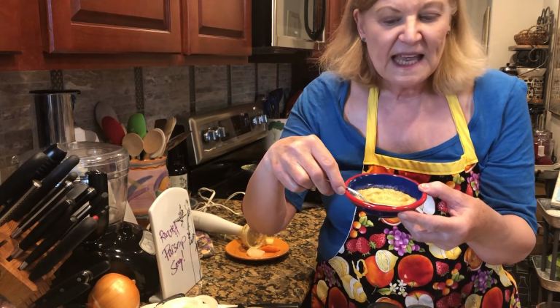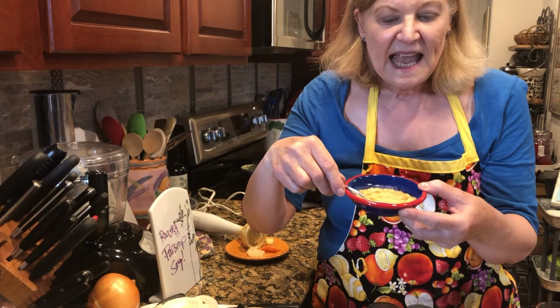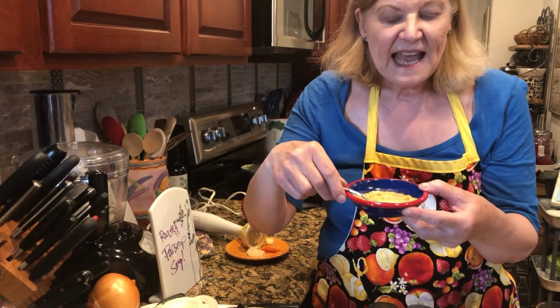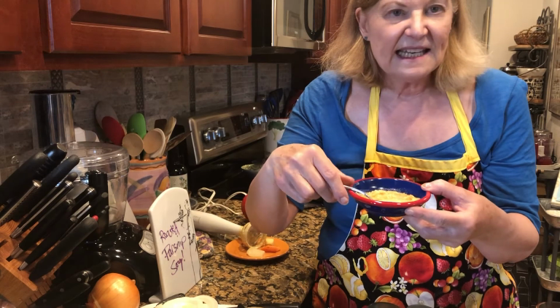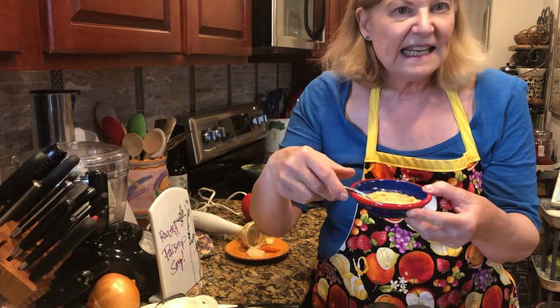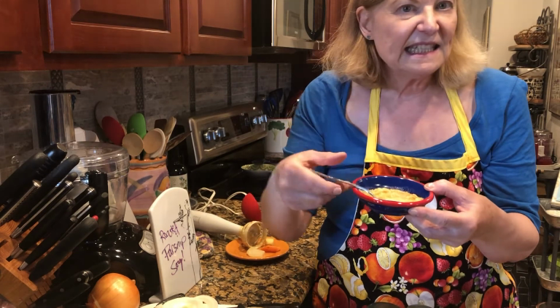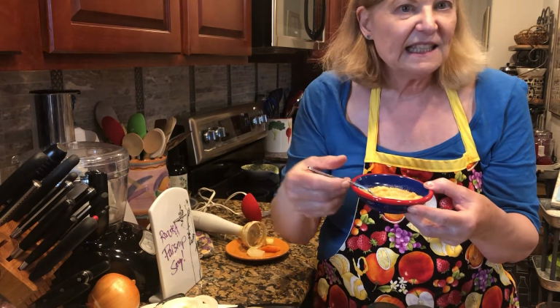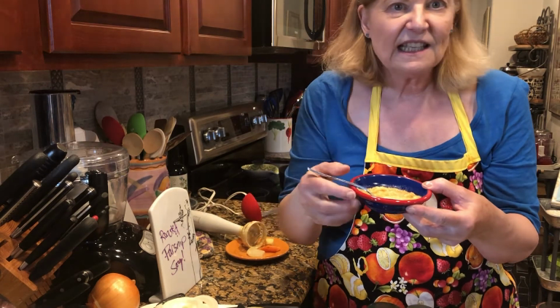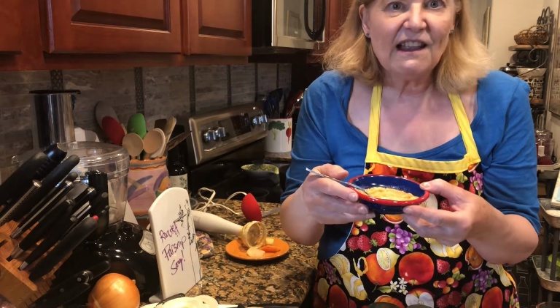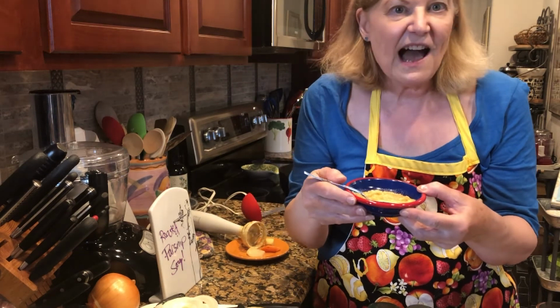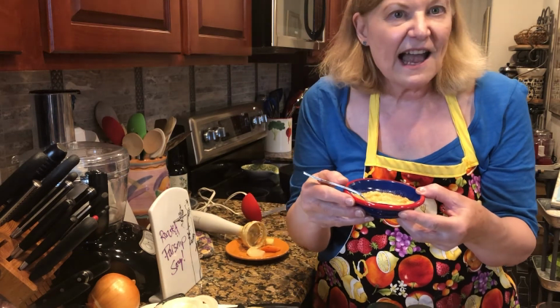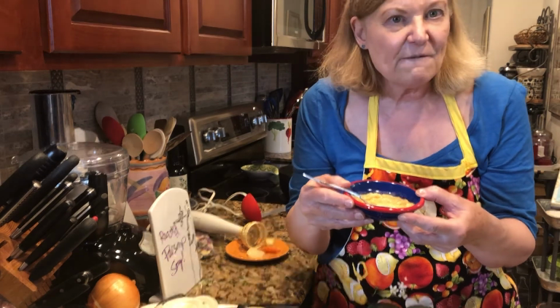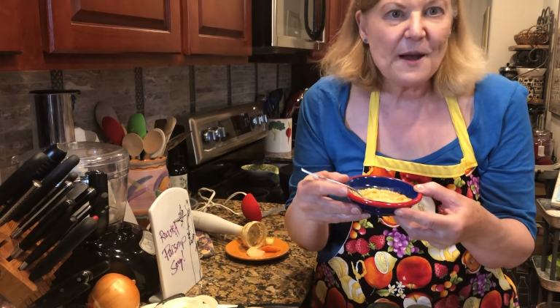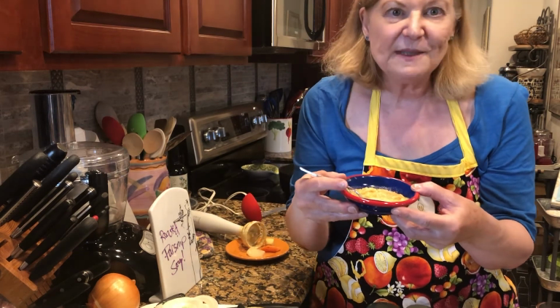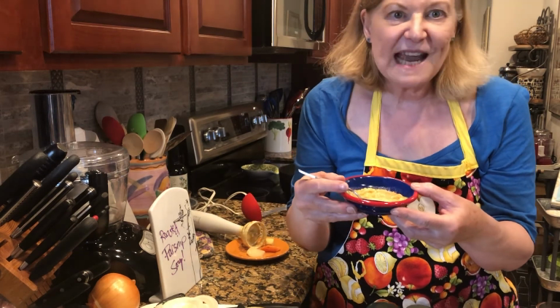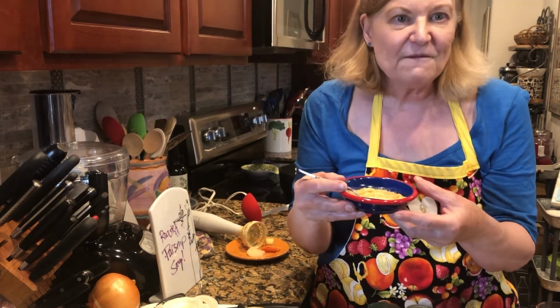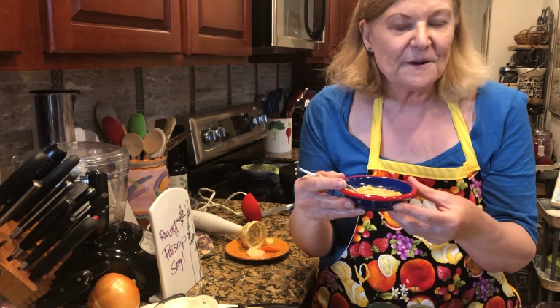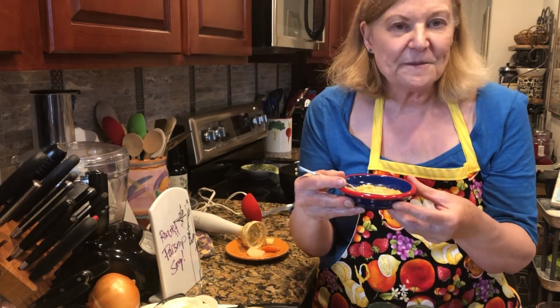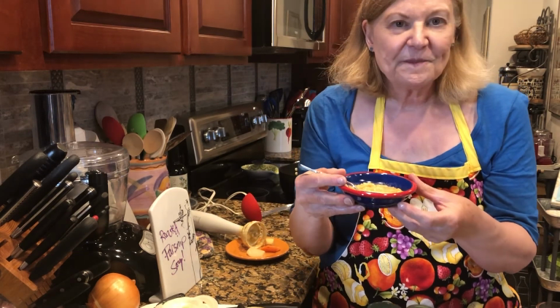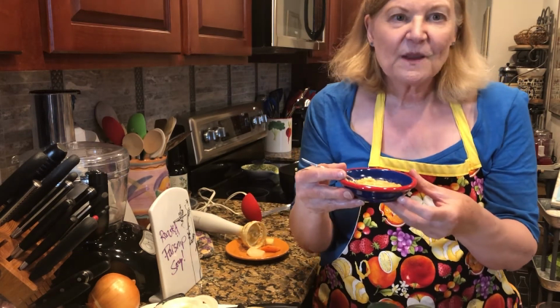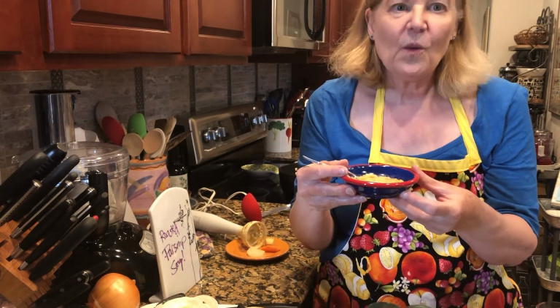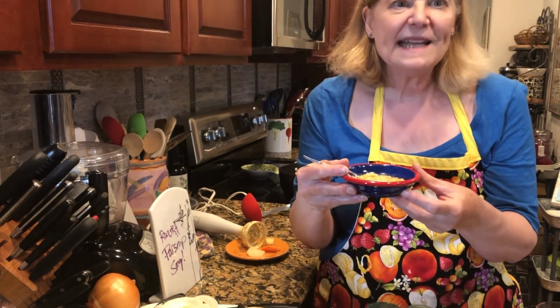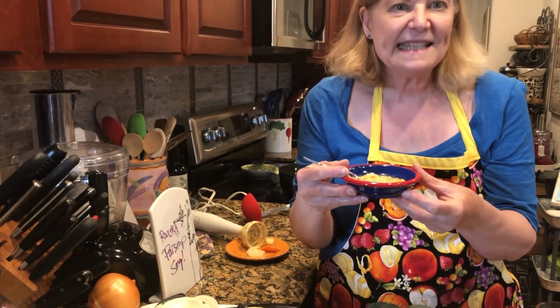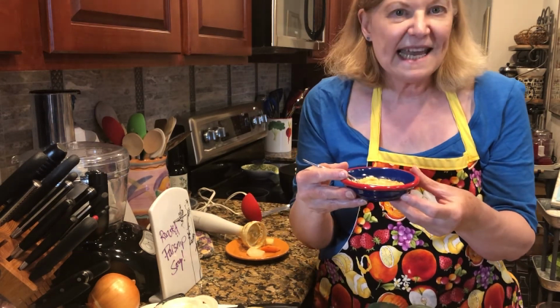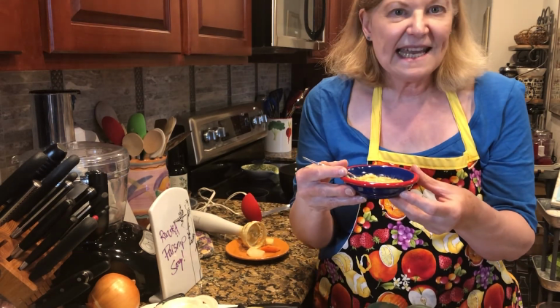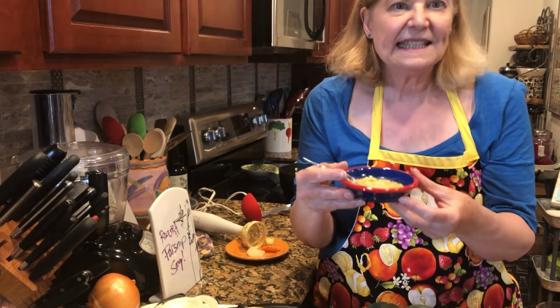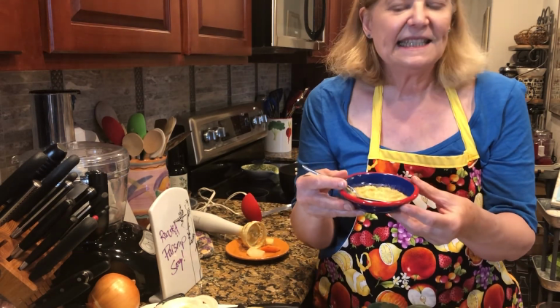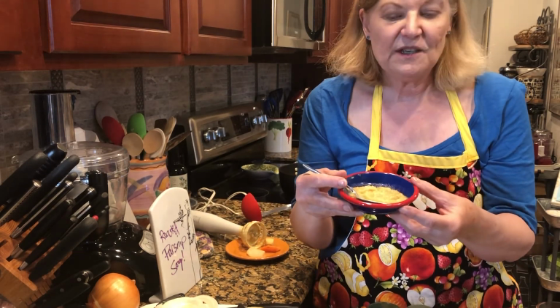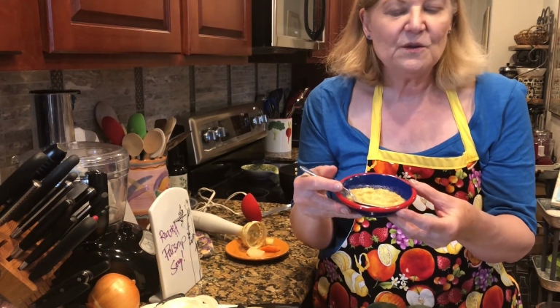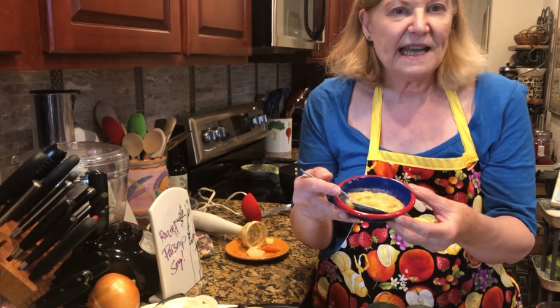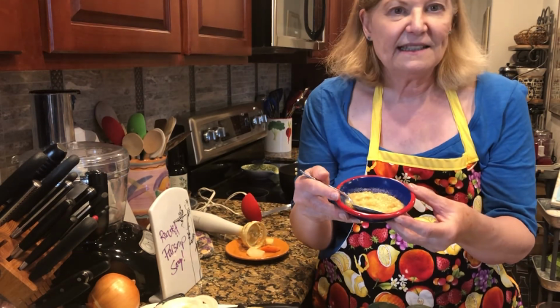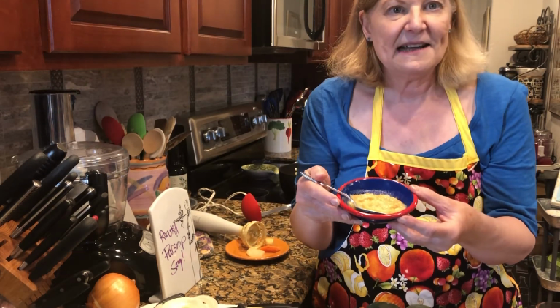It's live from Denver. One take and see you next time.